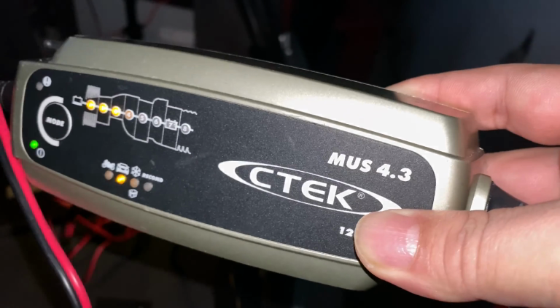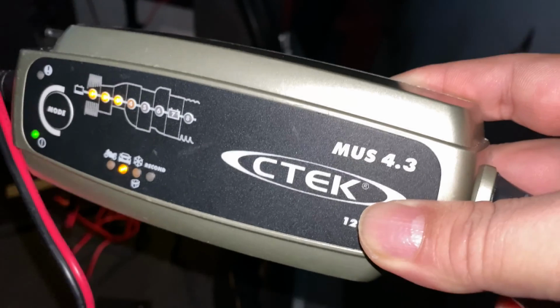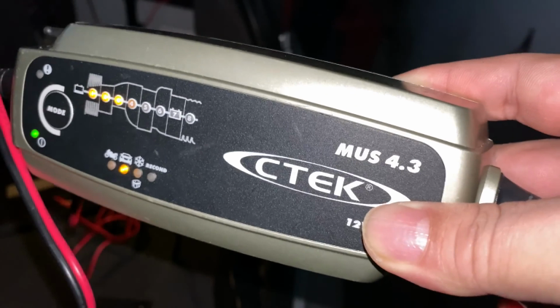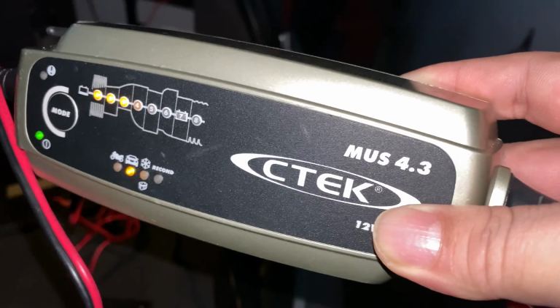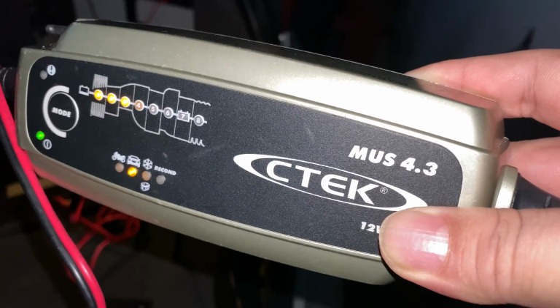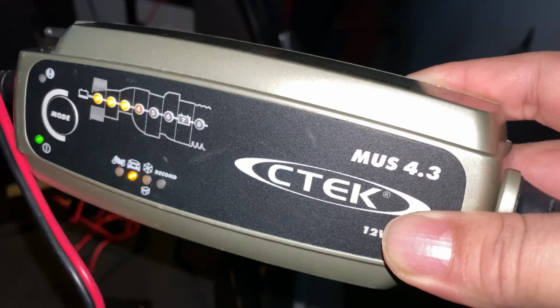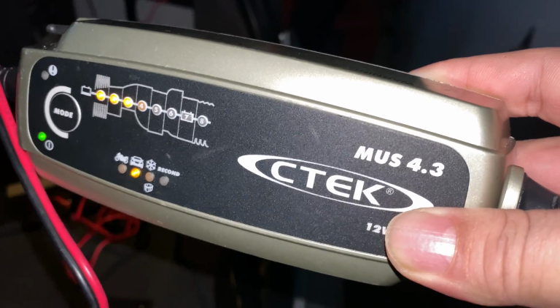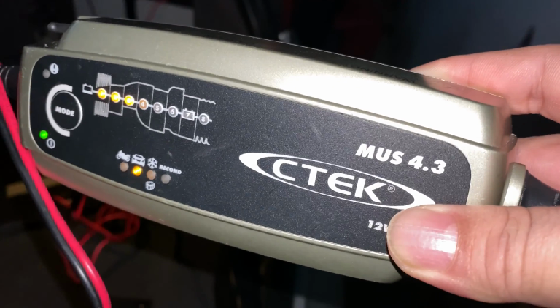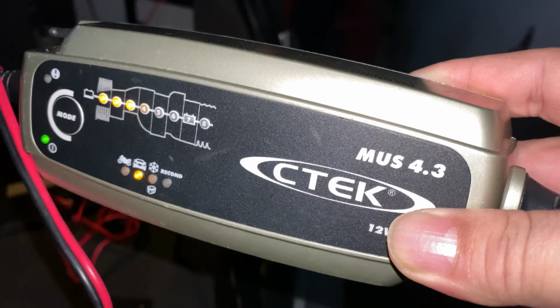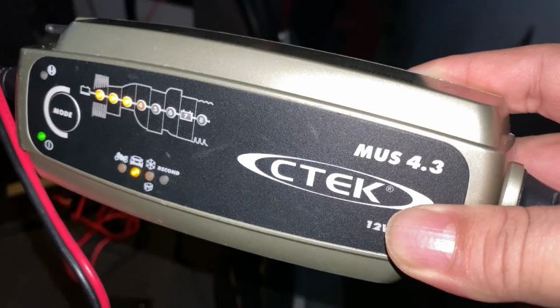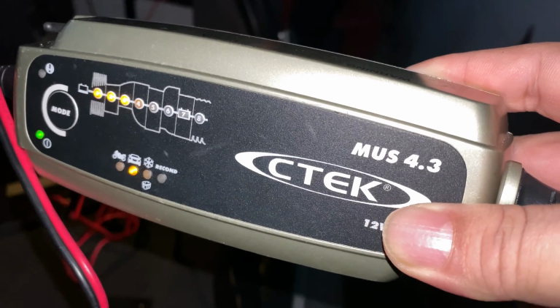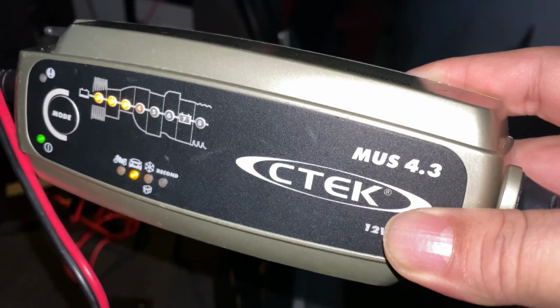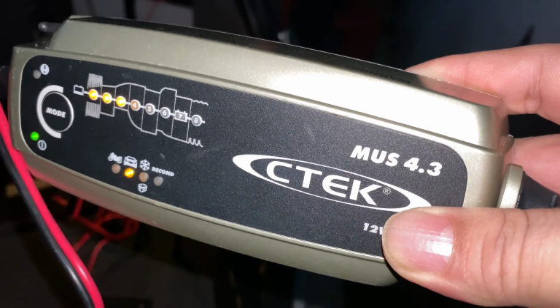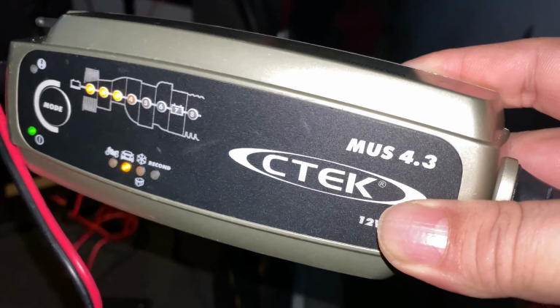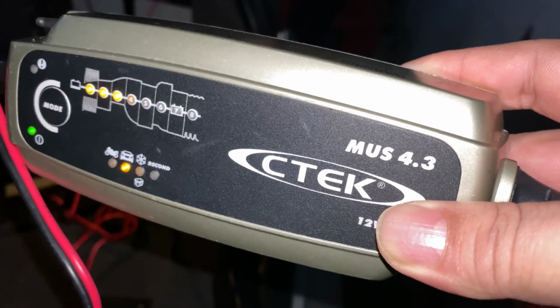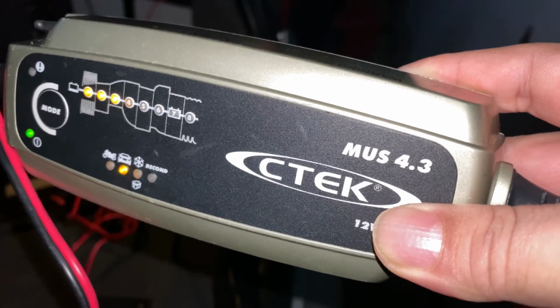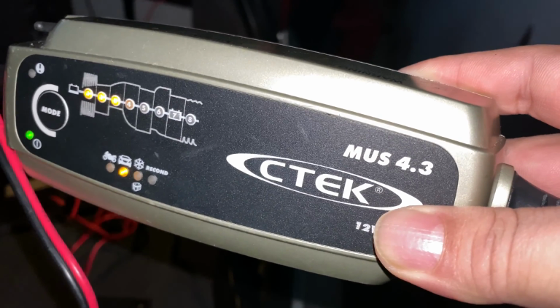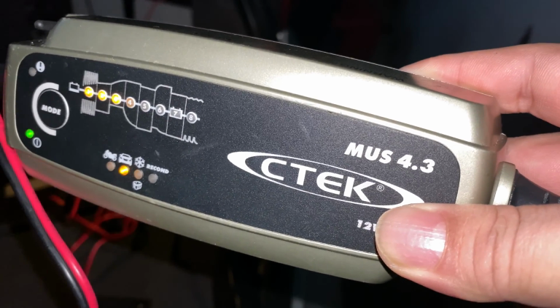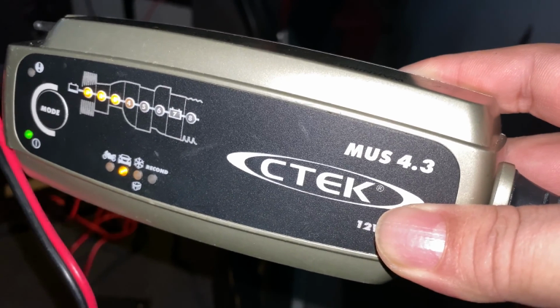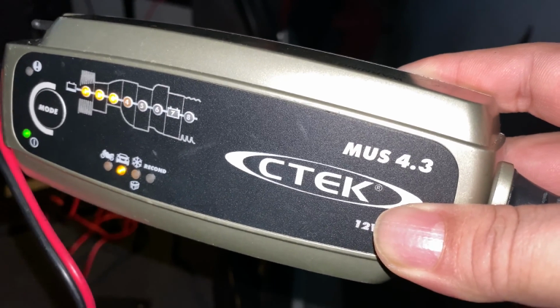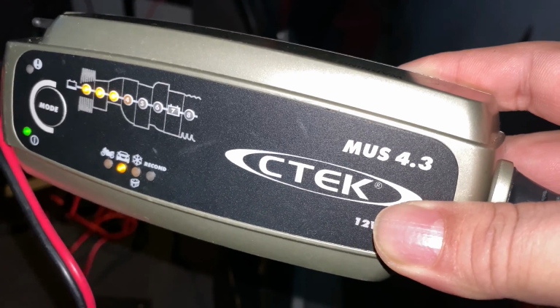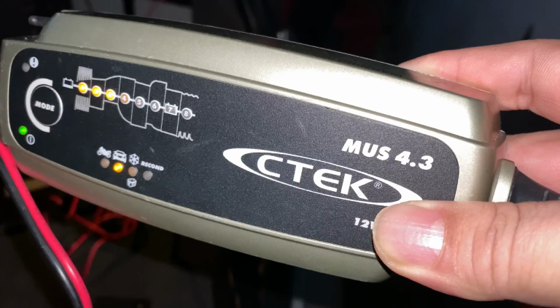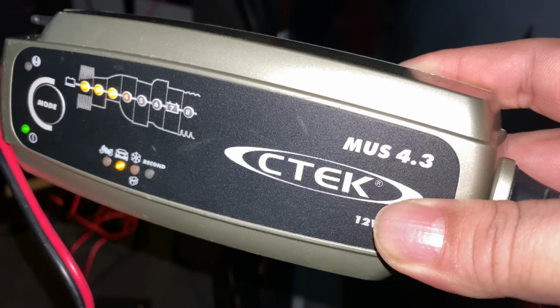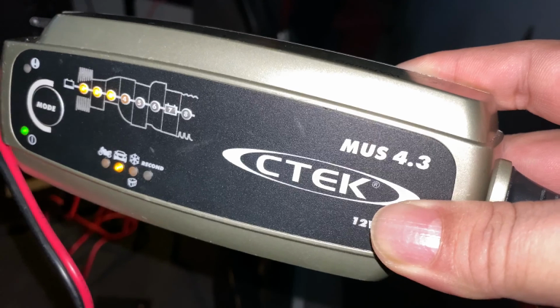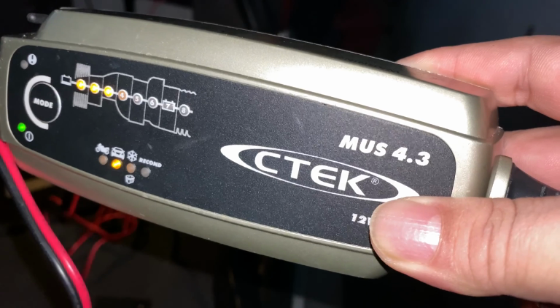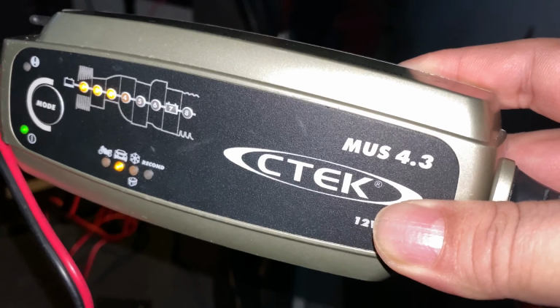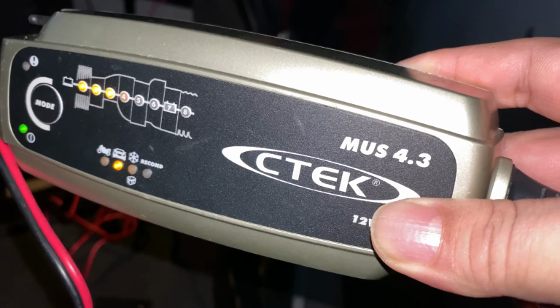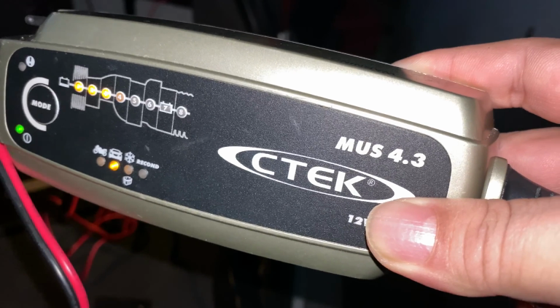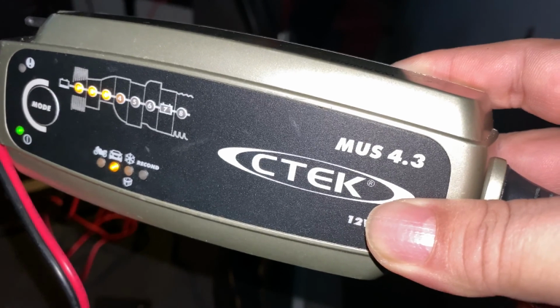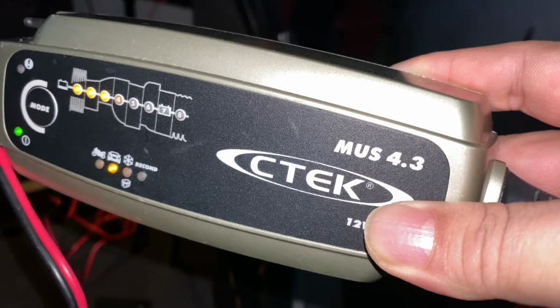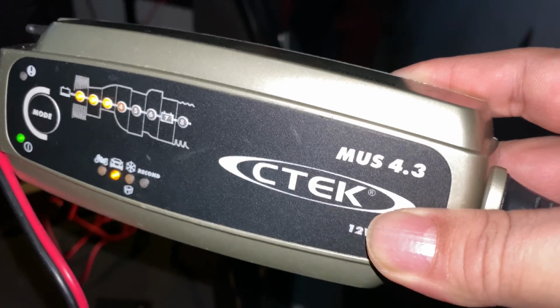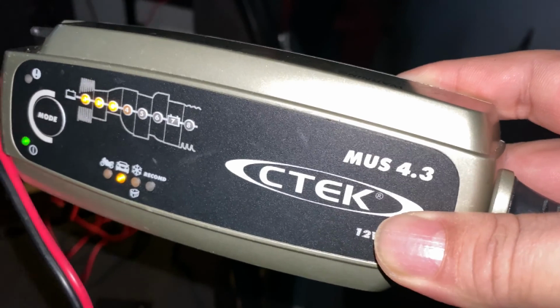If you want to pick up this CTEK 4.3, I'll put a link to it in the description below. Peter Von Panda, out.